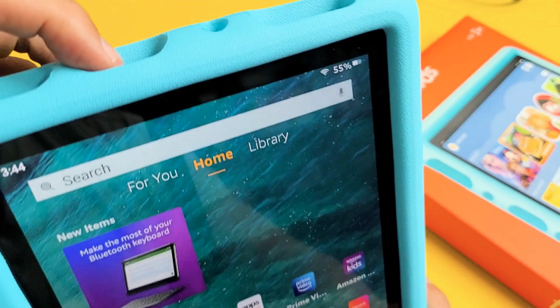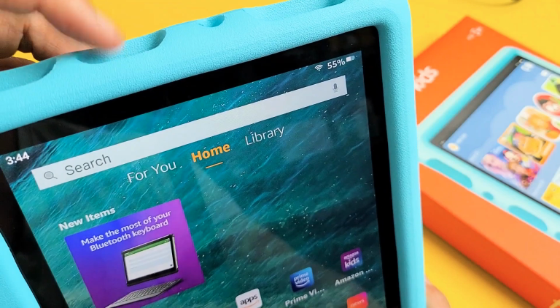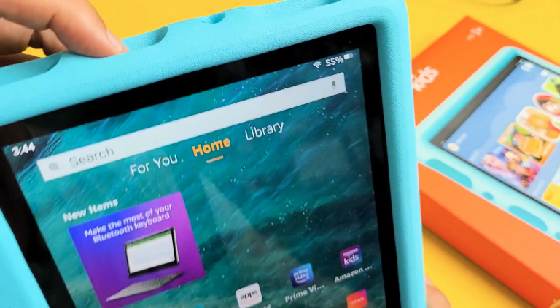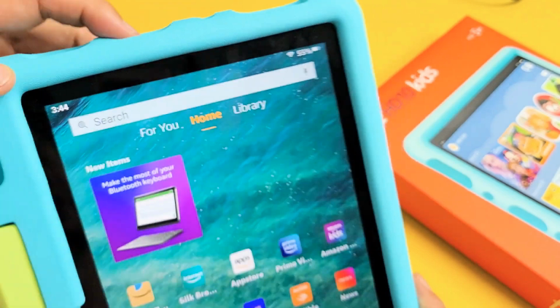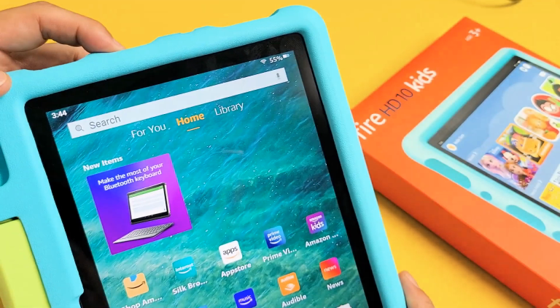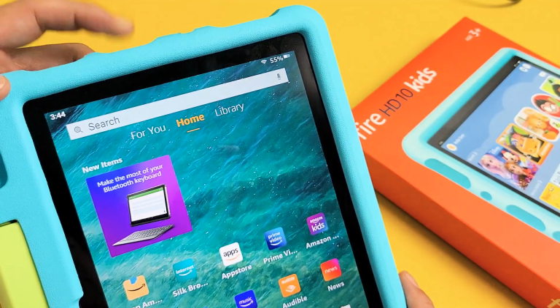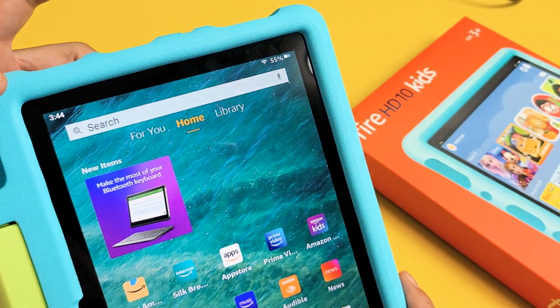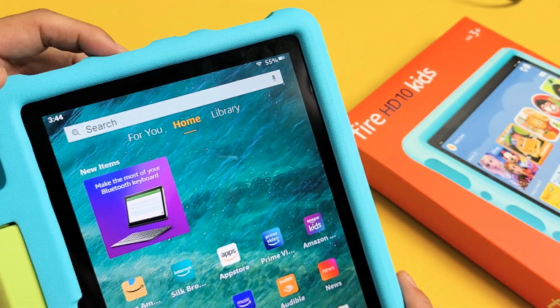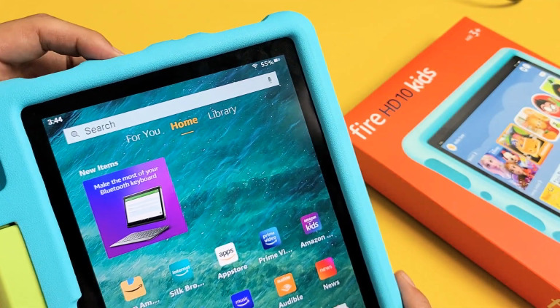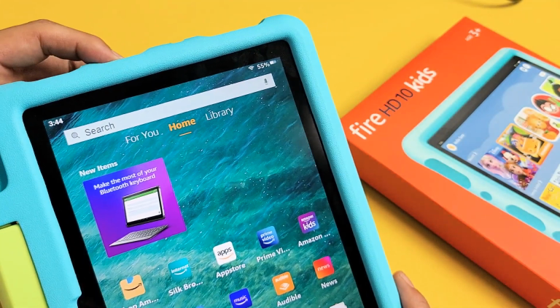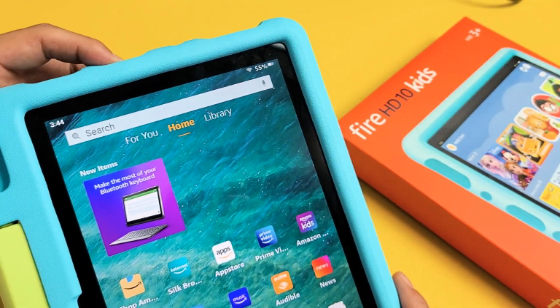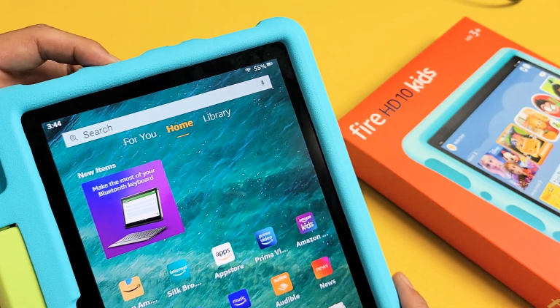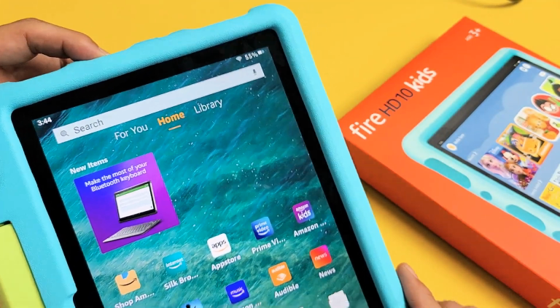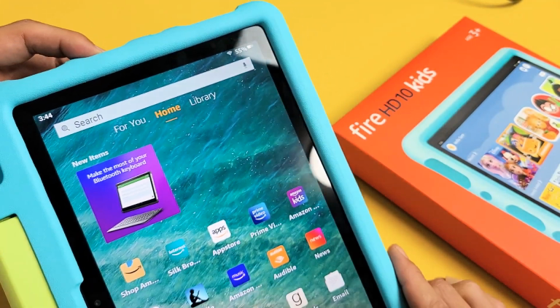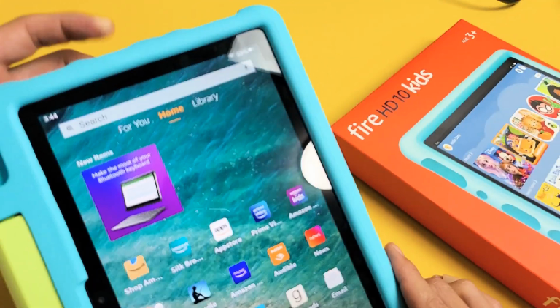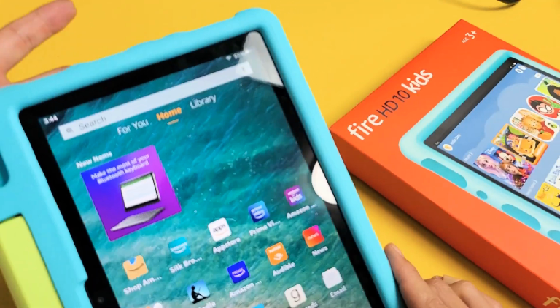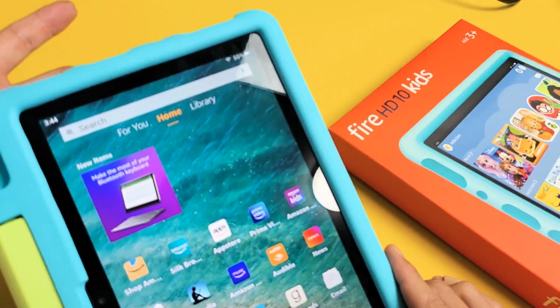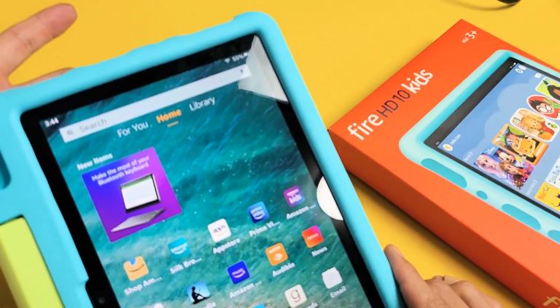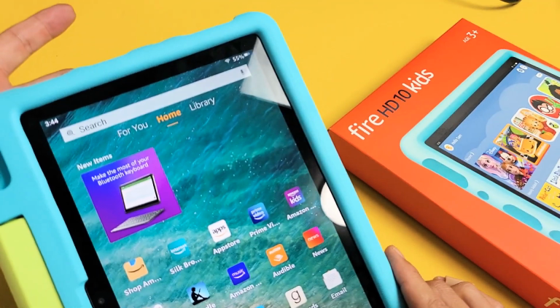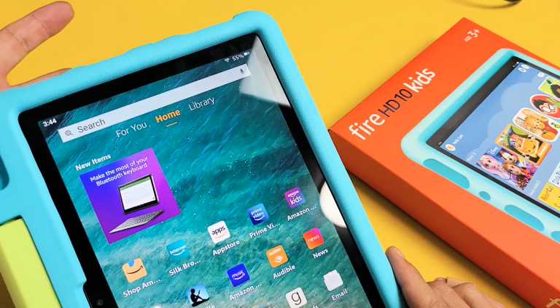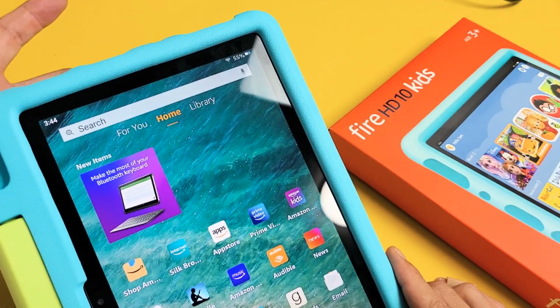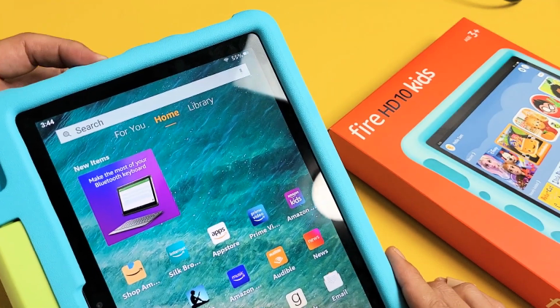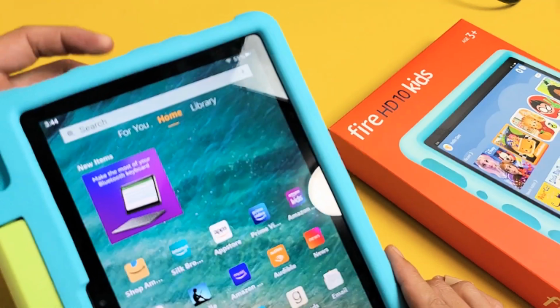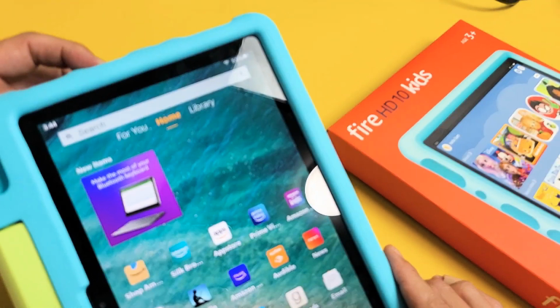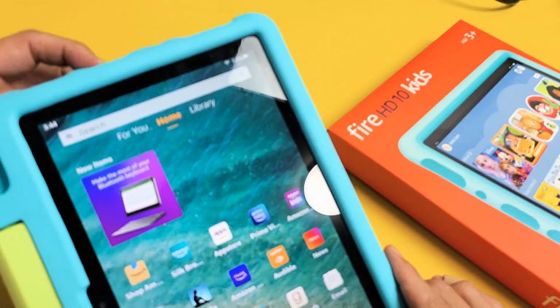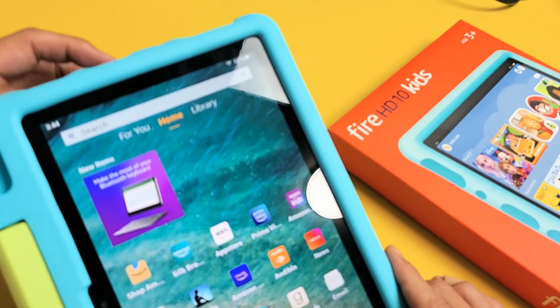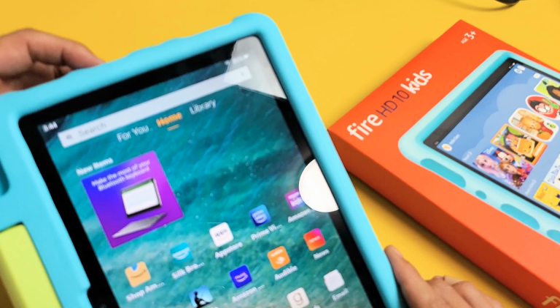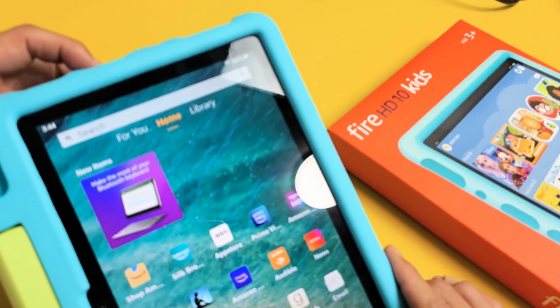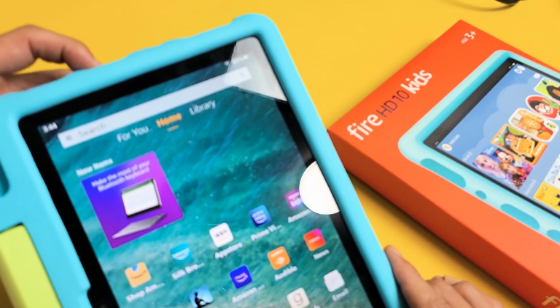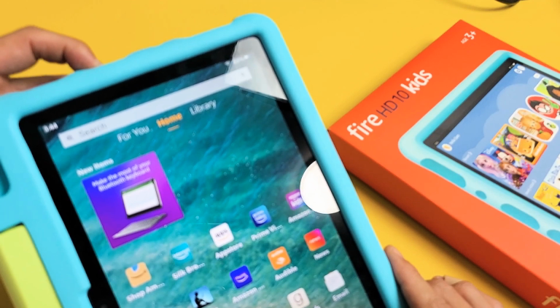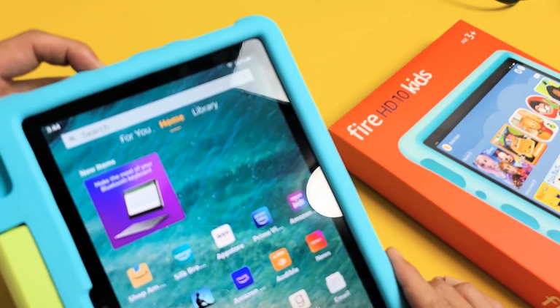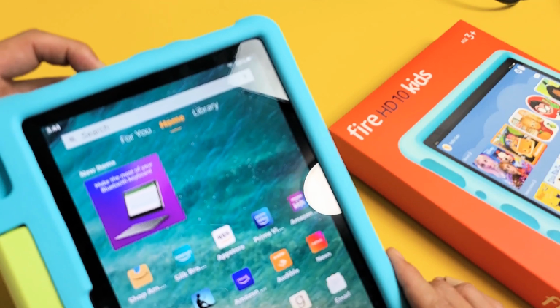So the power button here — what you want to do is press and hold for about 15 seconds, and then let go. It's going to turn it off. So we'll do it together. Power button right here. Ready?